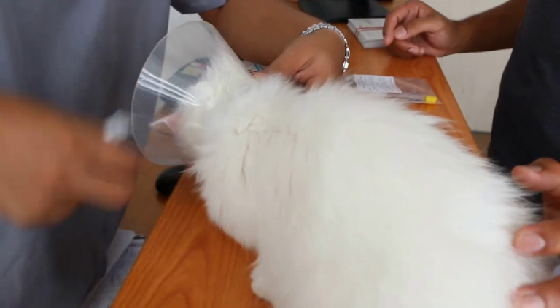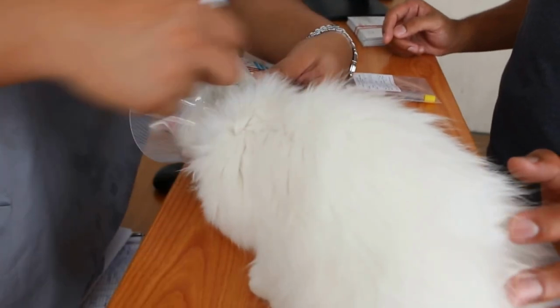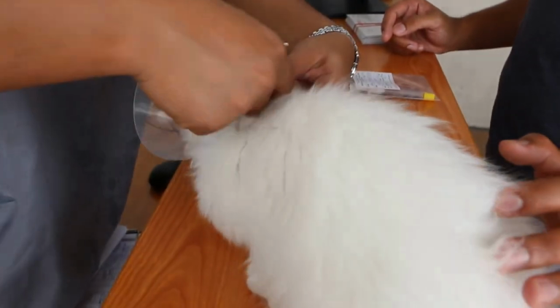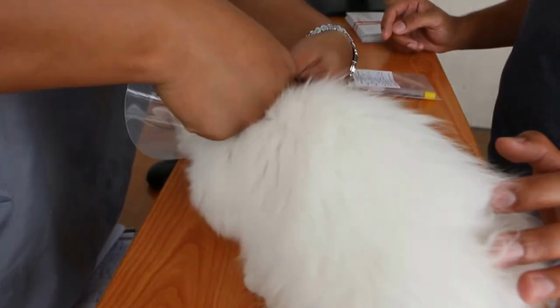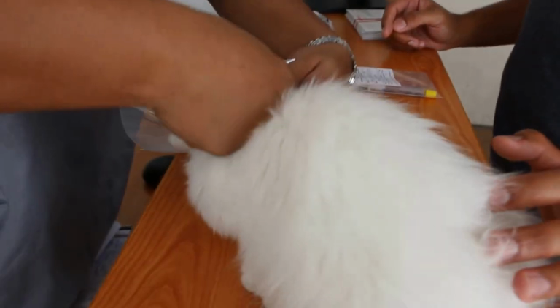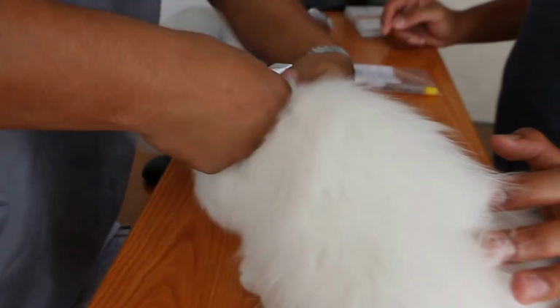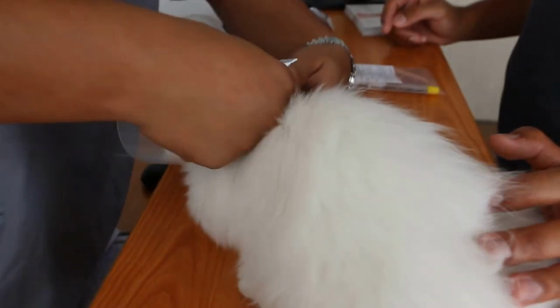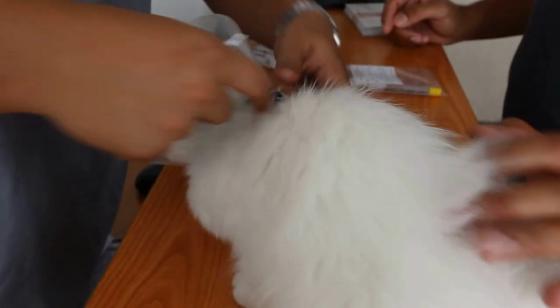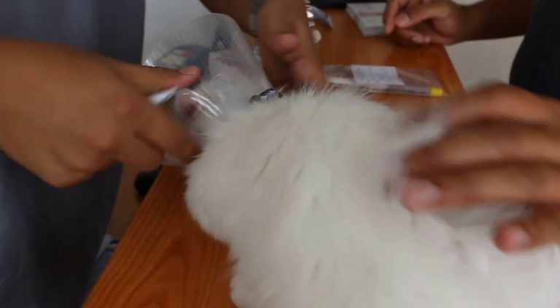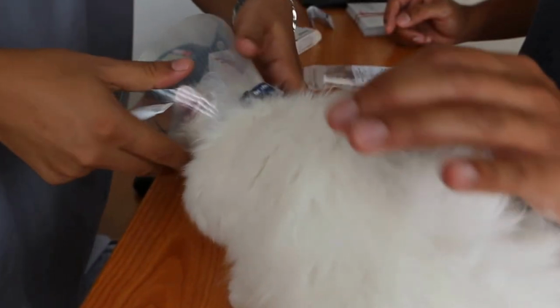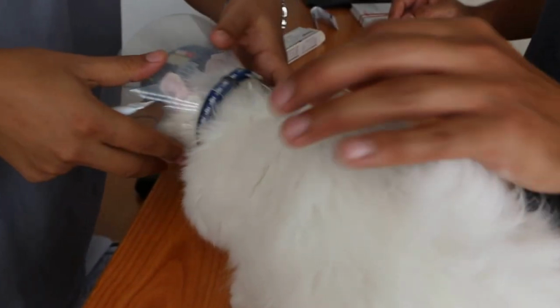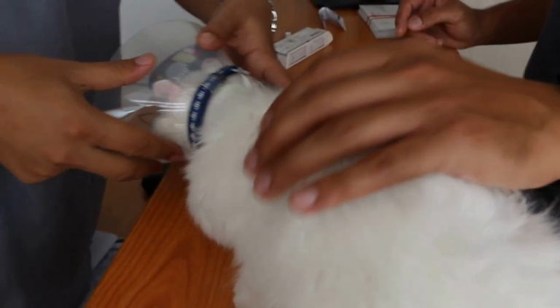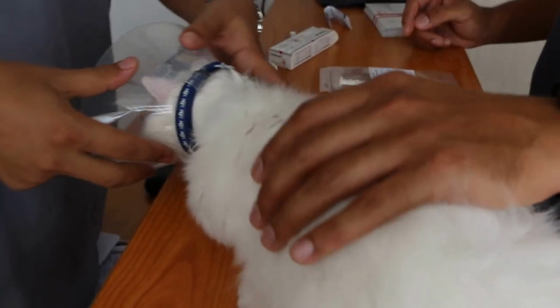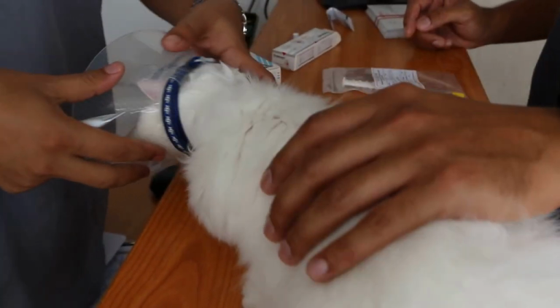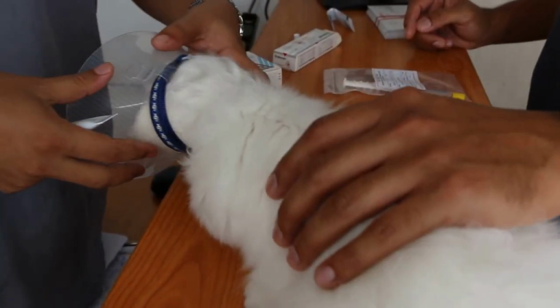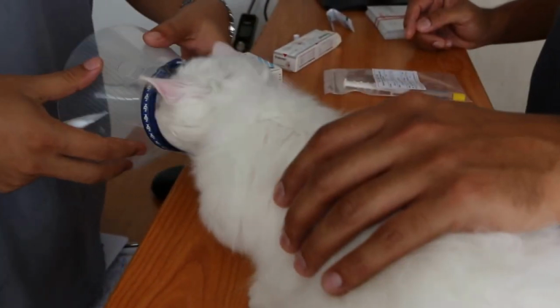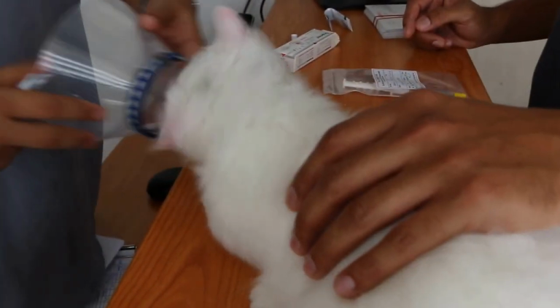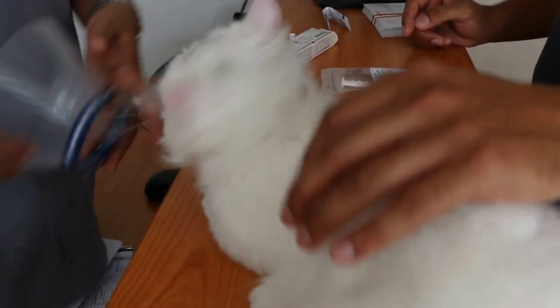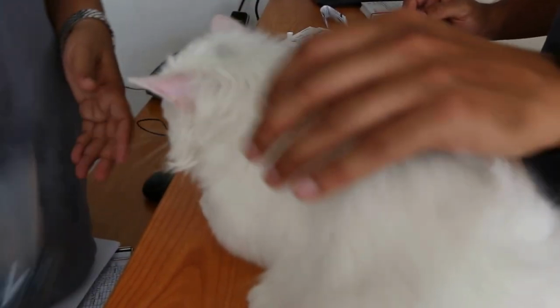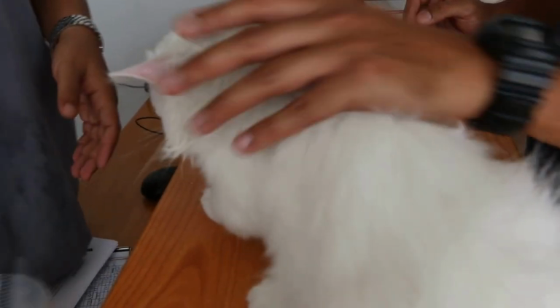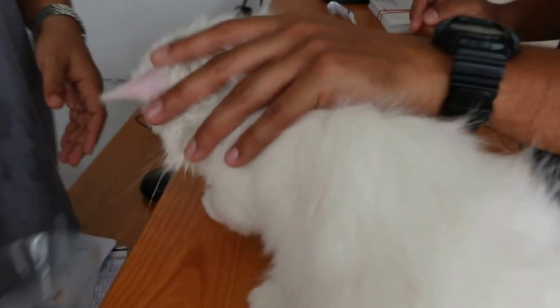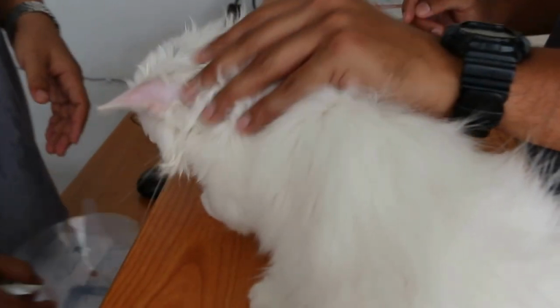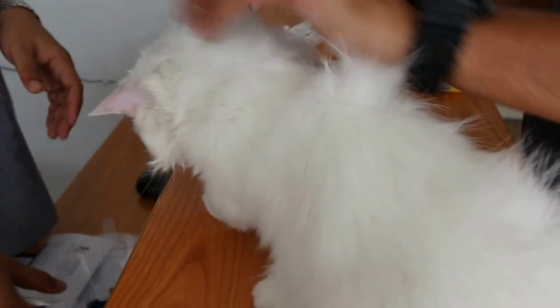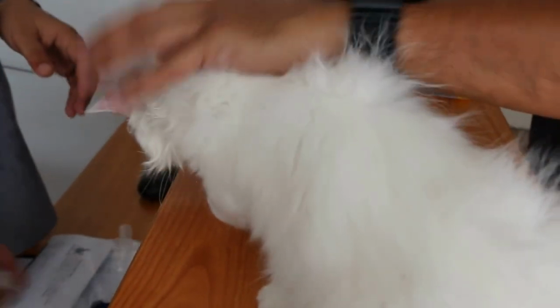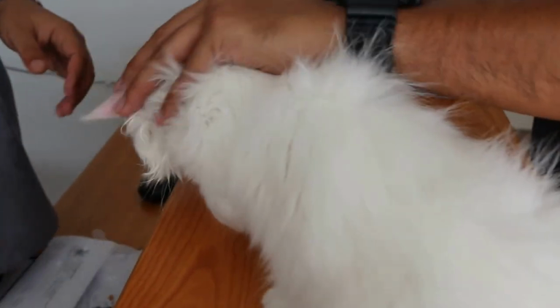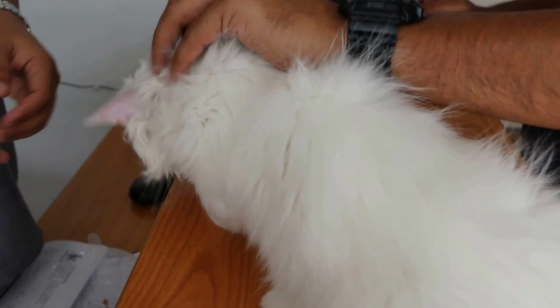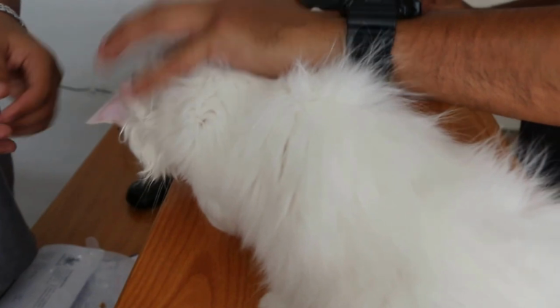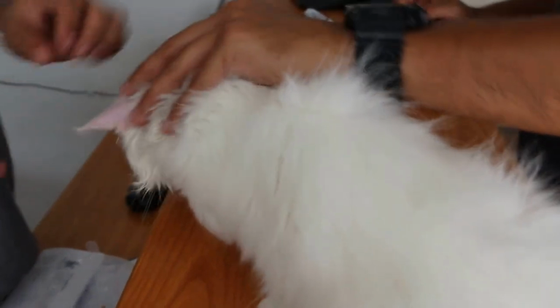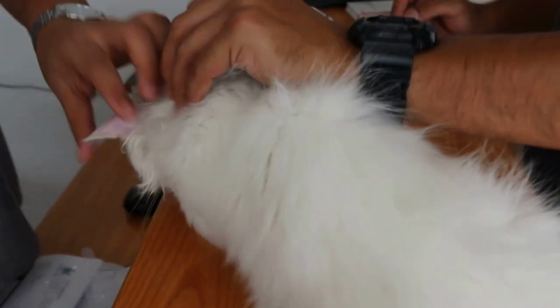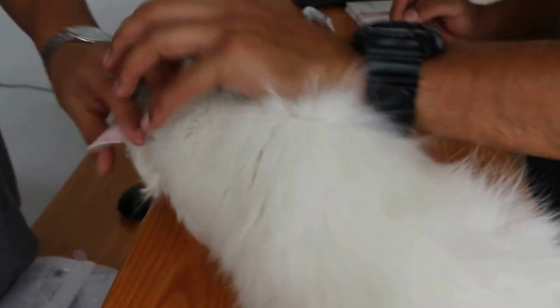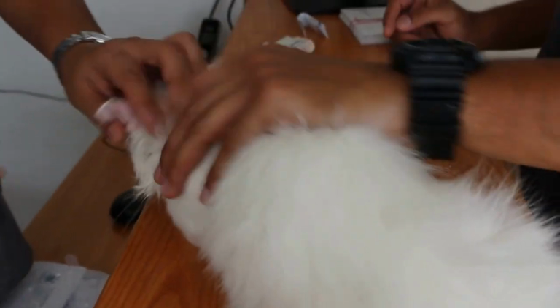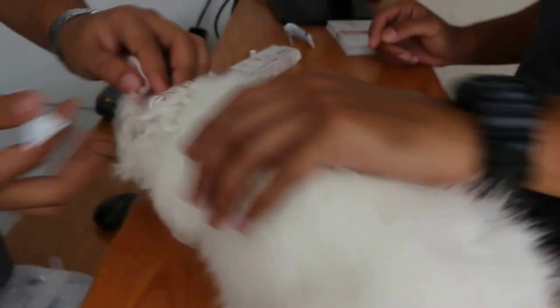Okay, you will show the owner how to use the ear drops and eye drops. First, tell the collar first. The collar is preventing.